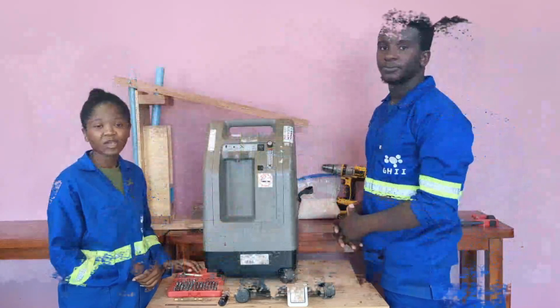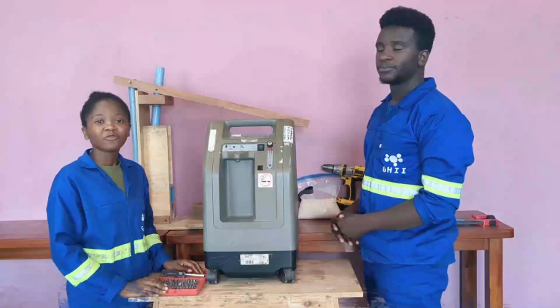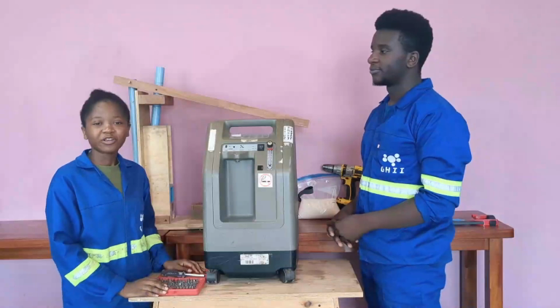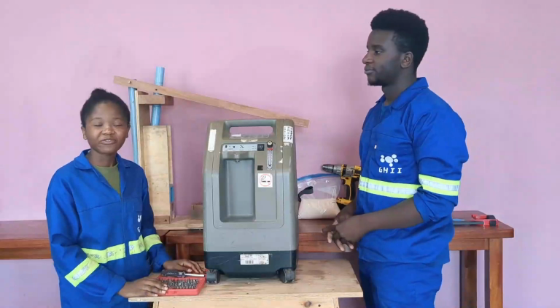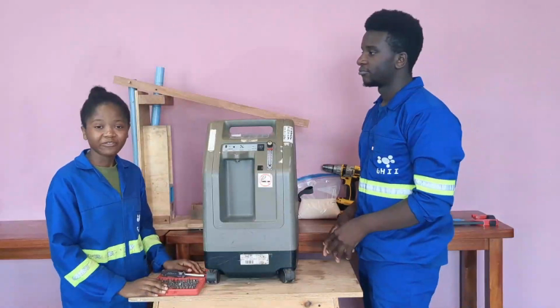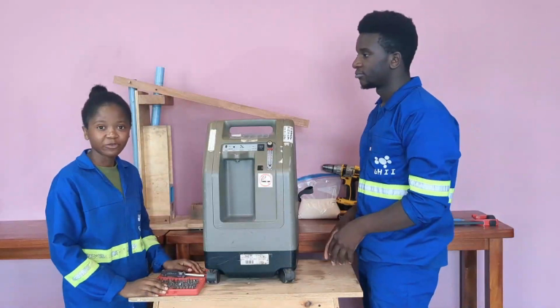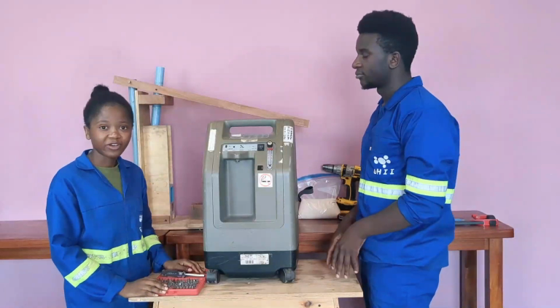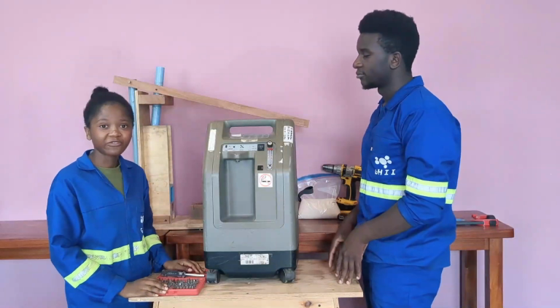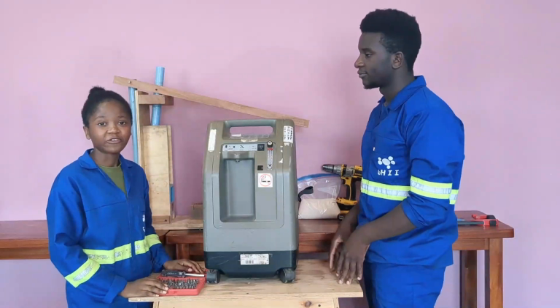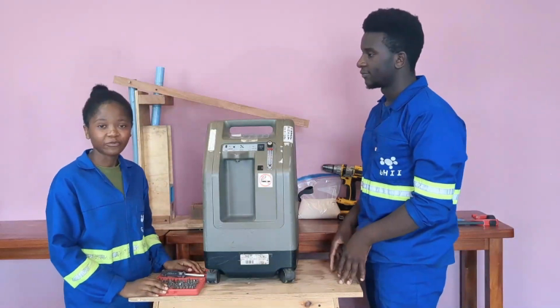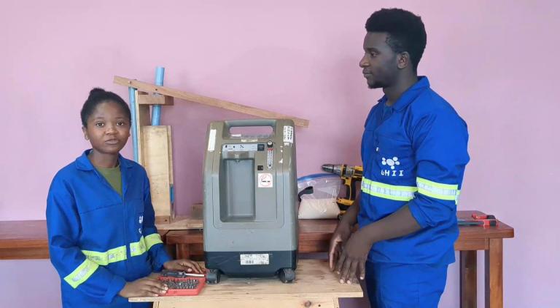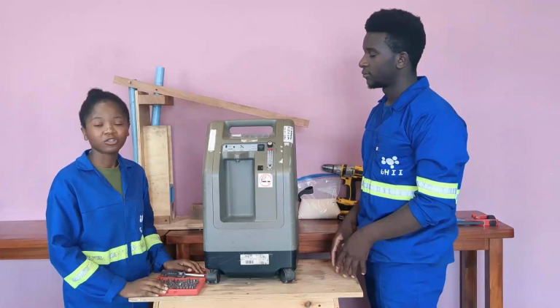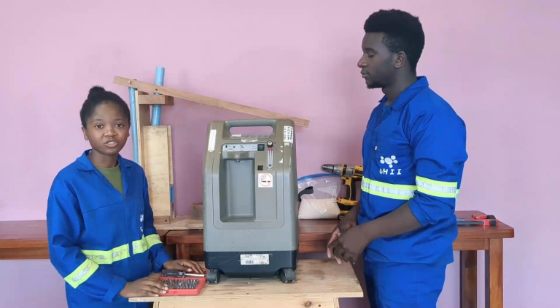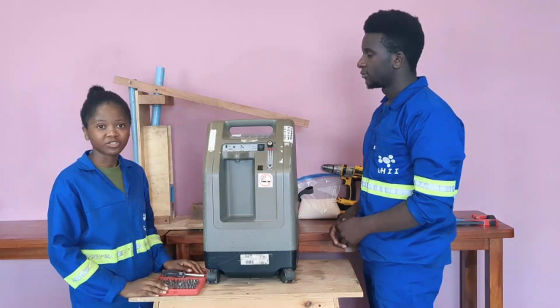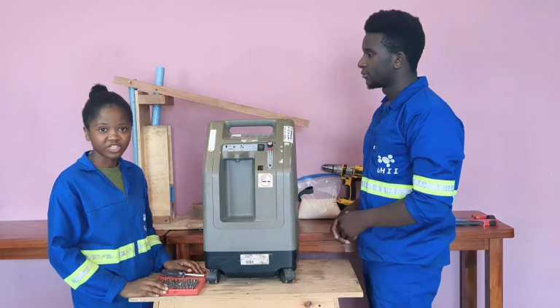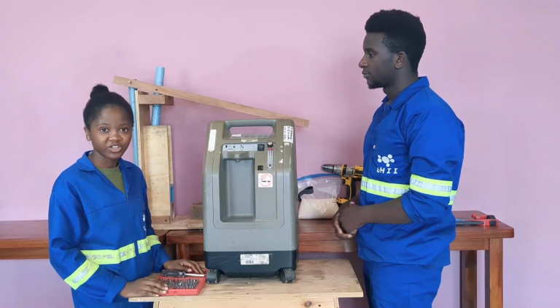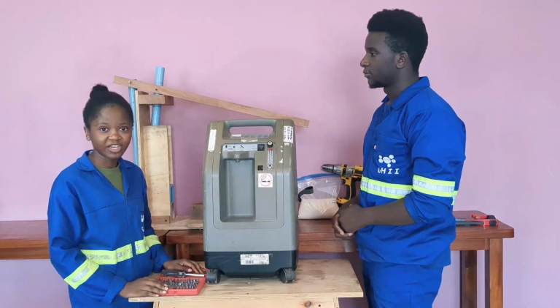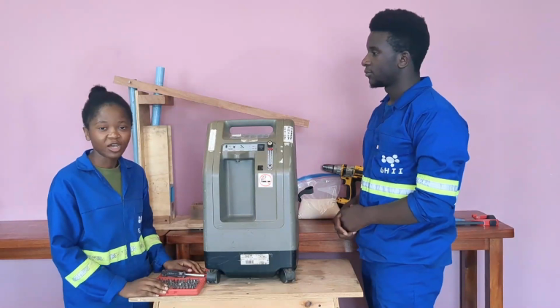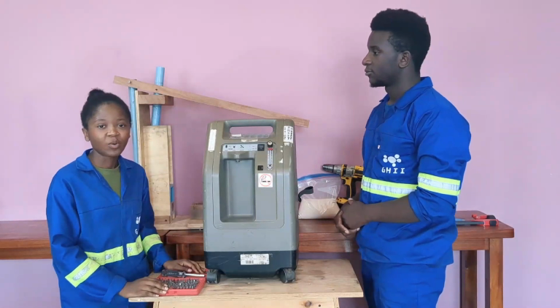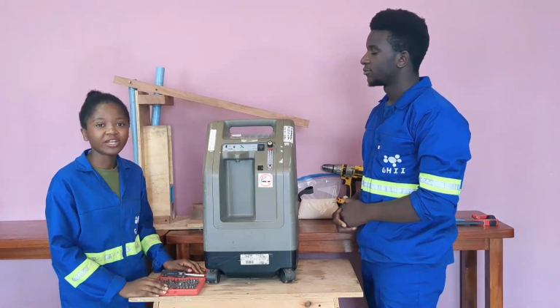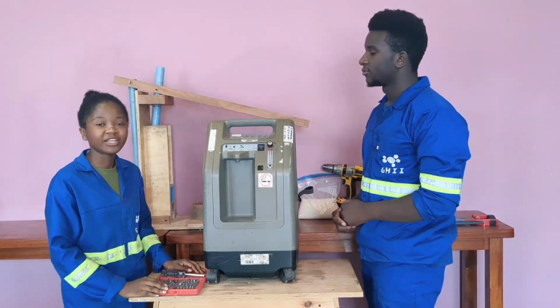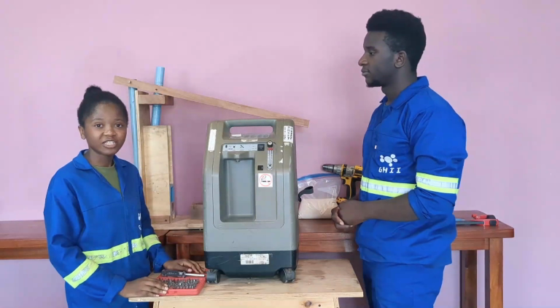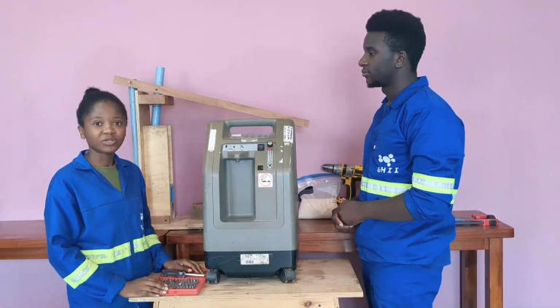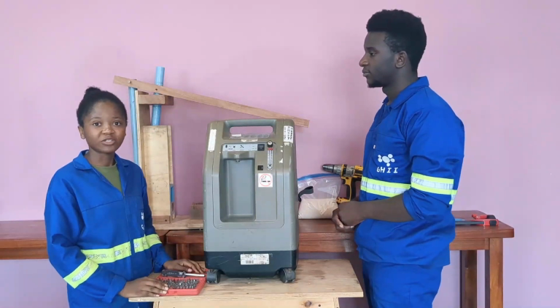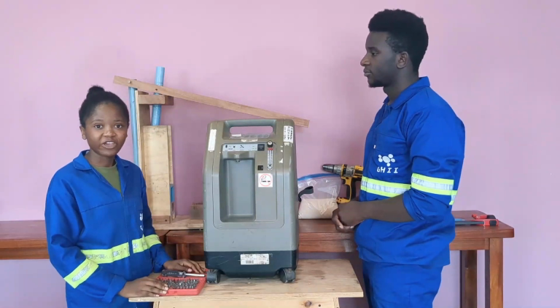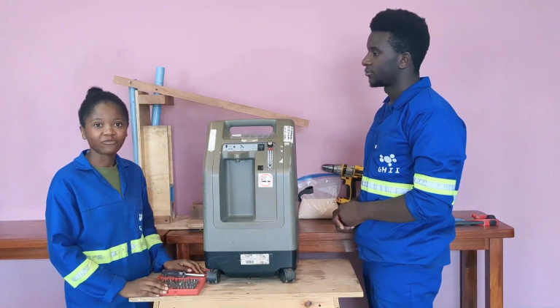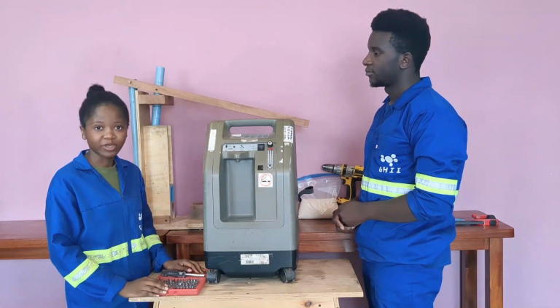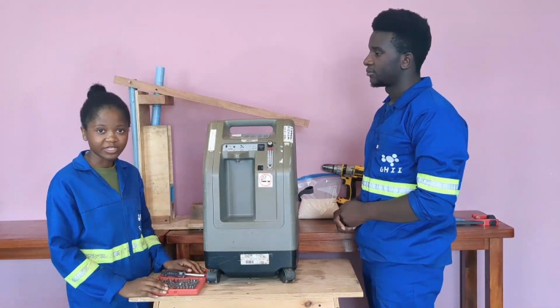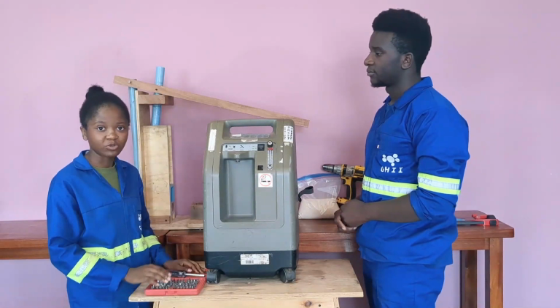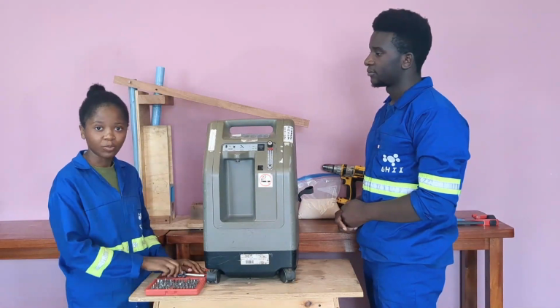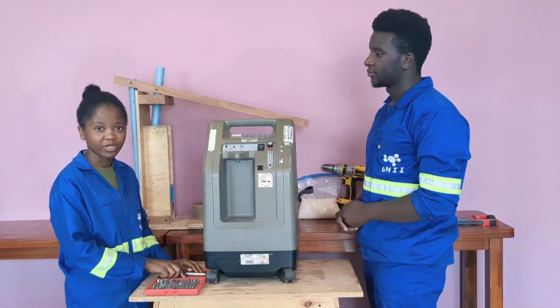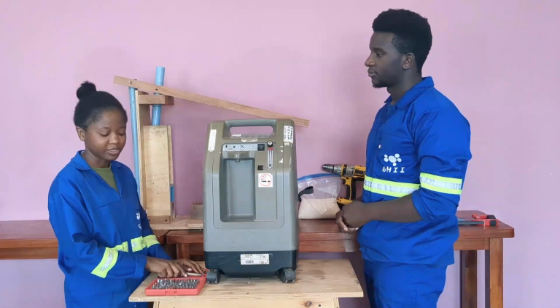For the DeVilbiss 525 oxygen concentrator, we need a T25 bit to open it.